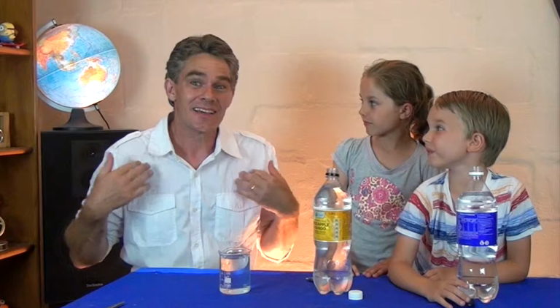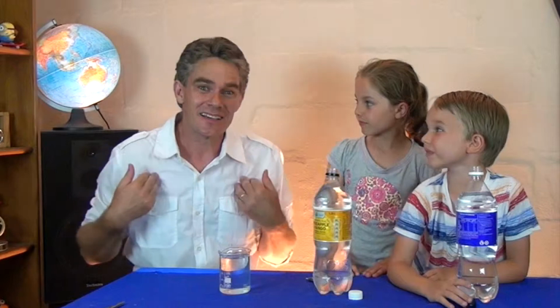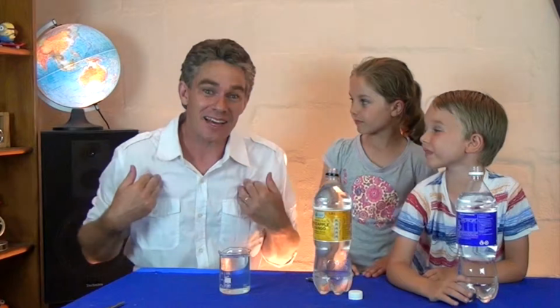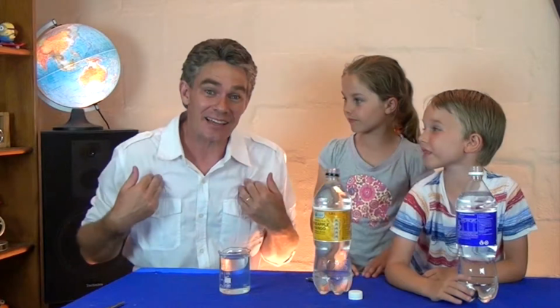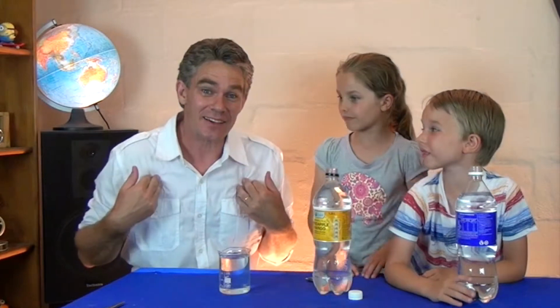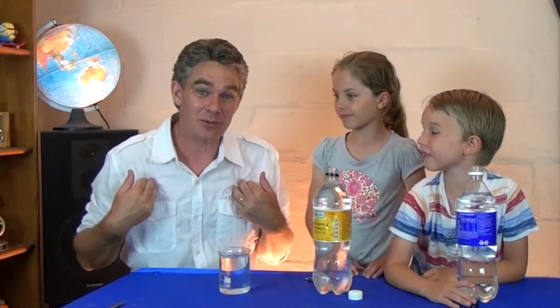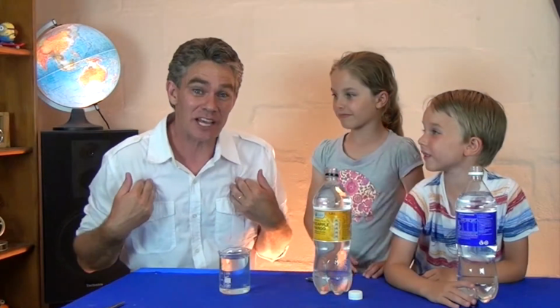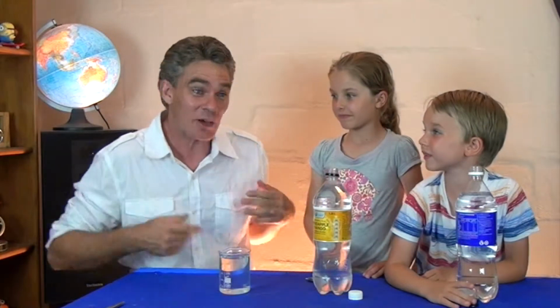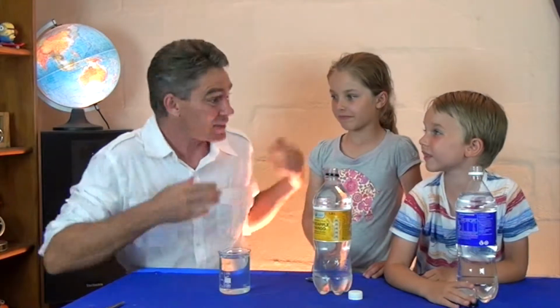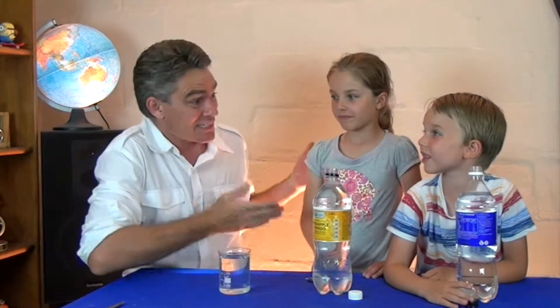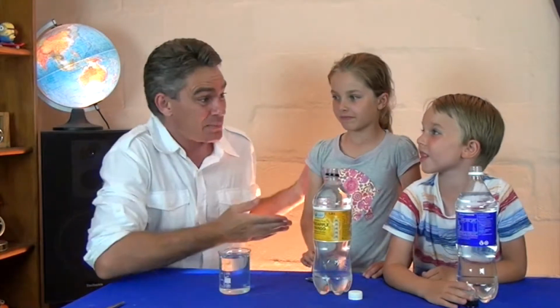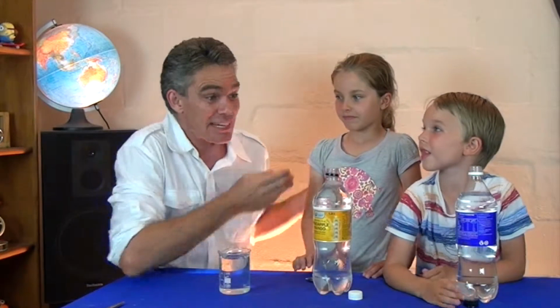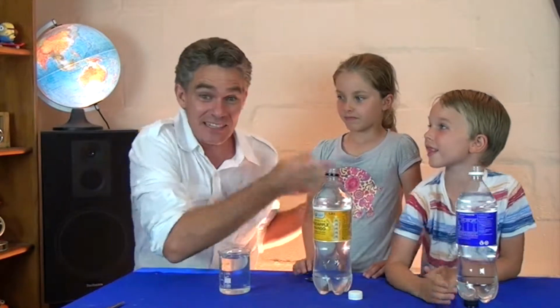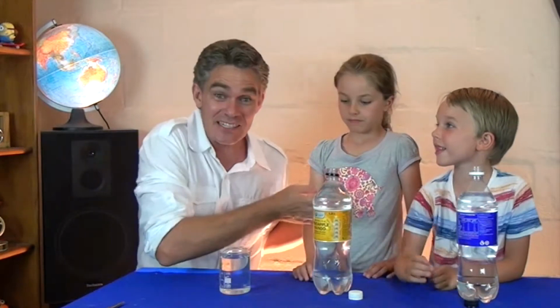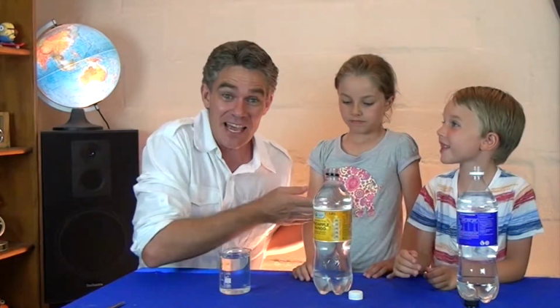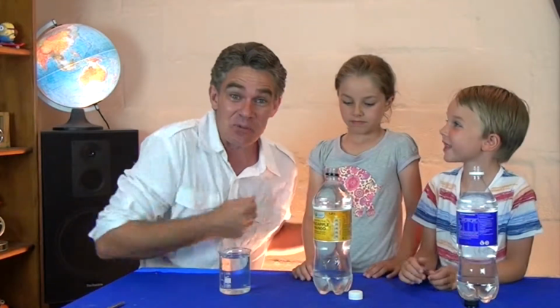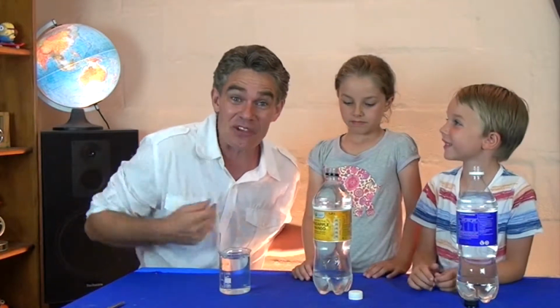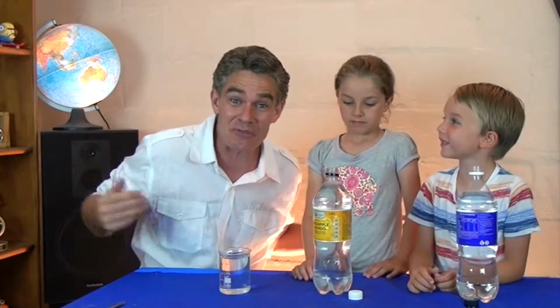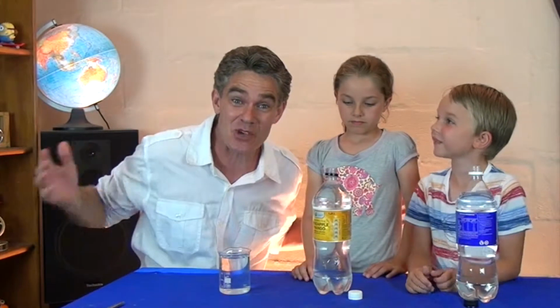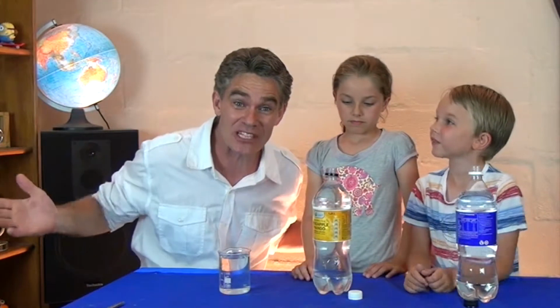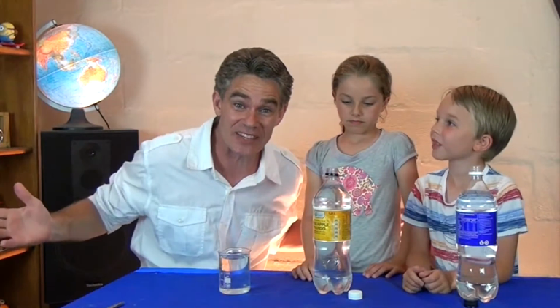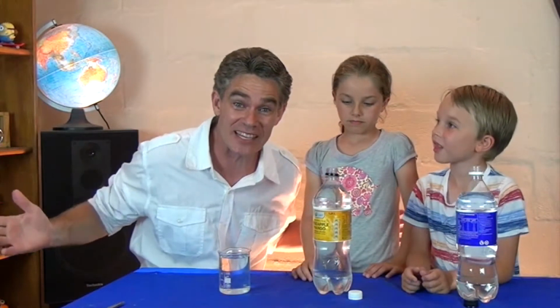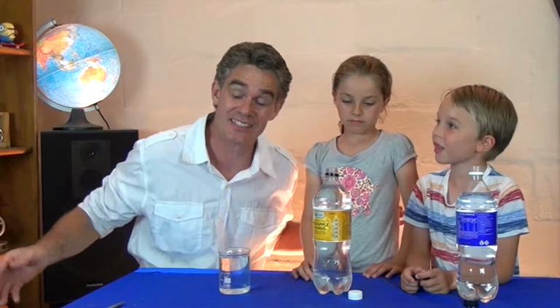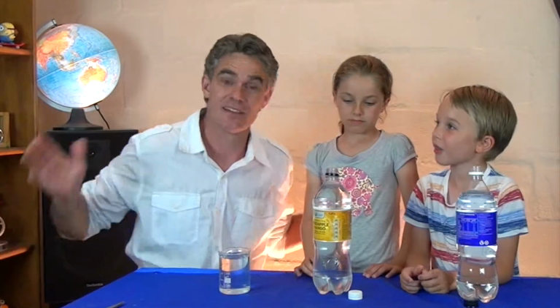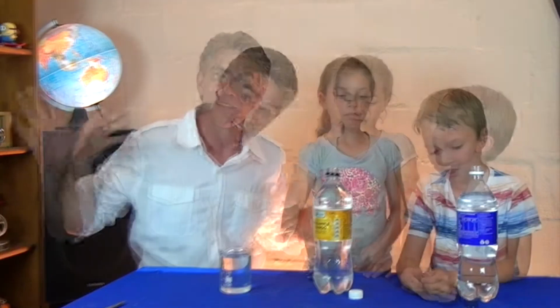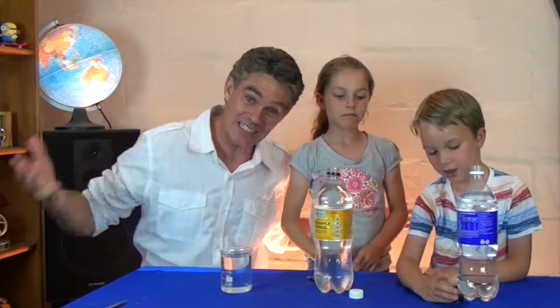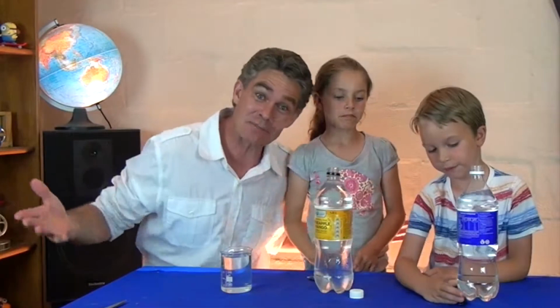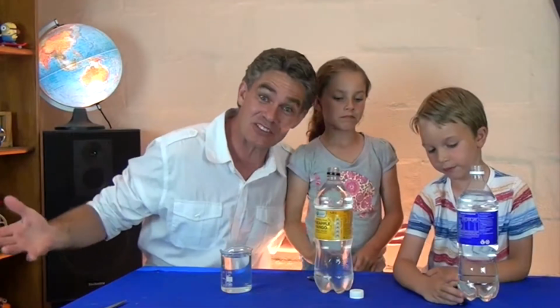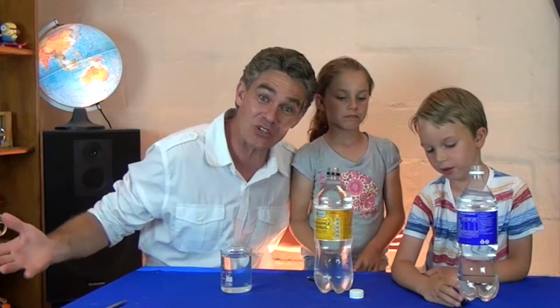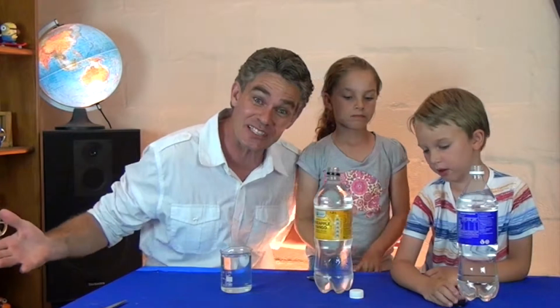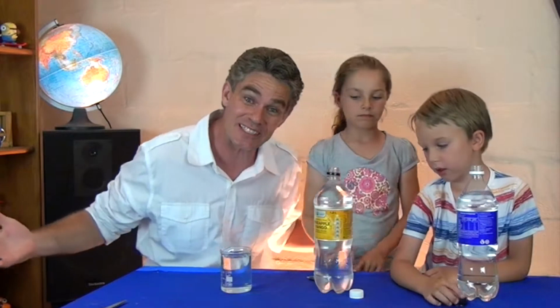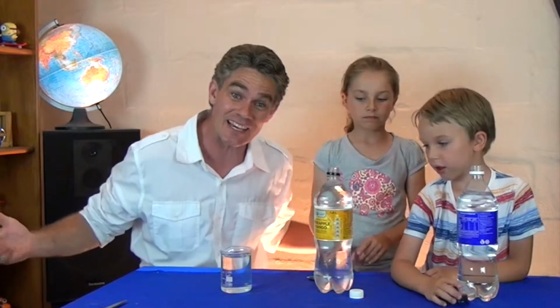G'day, I'm Jacob and this is Nicky and this is Sam and we're from Science for Kids. Thanks for joining us today.